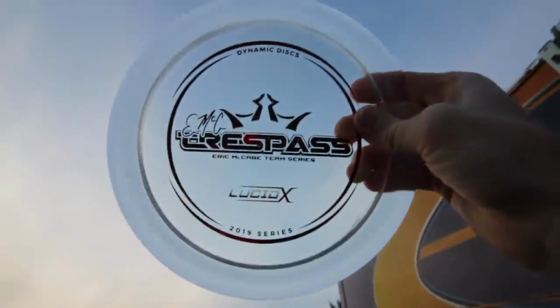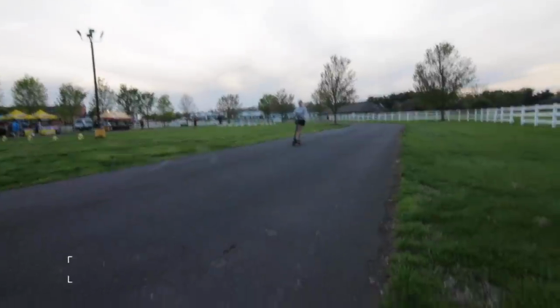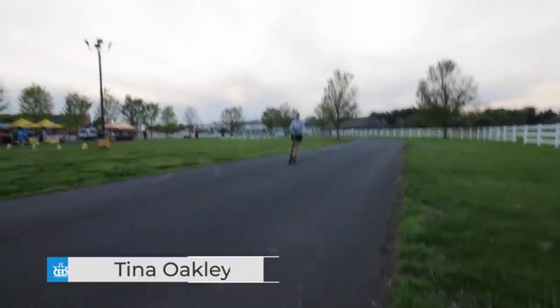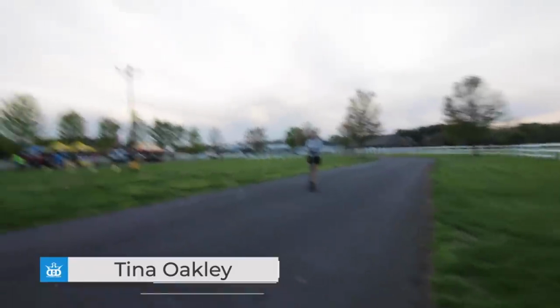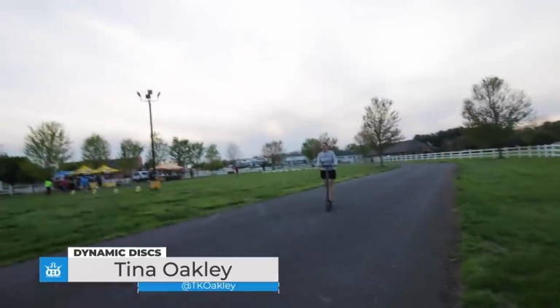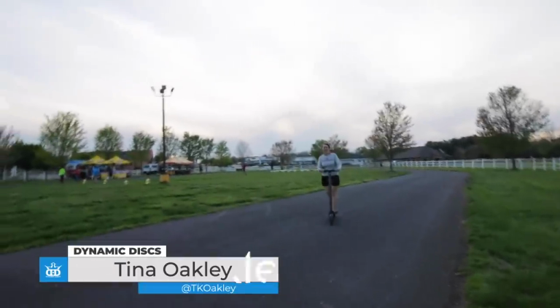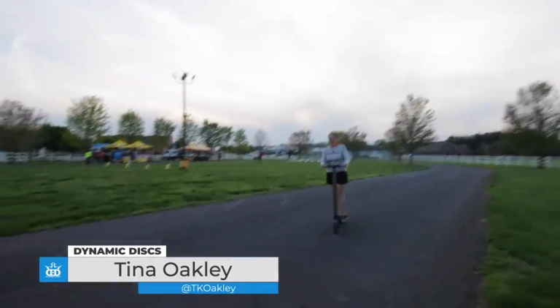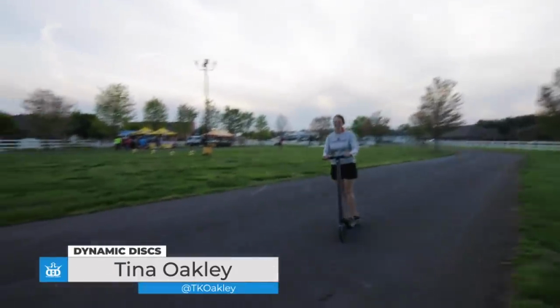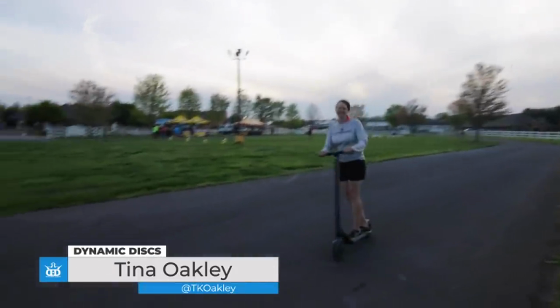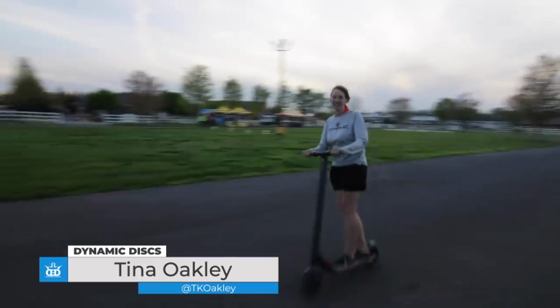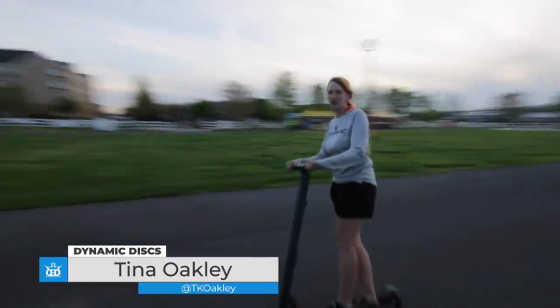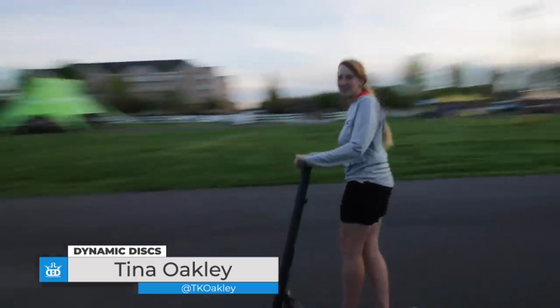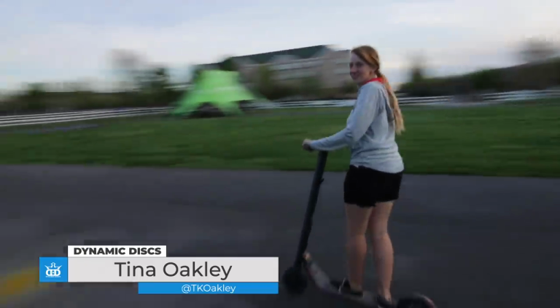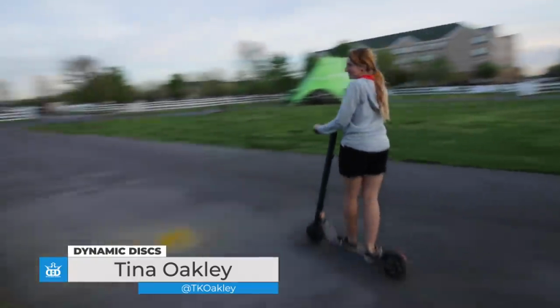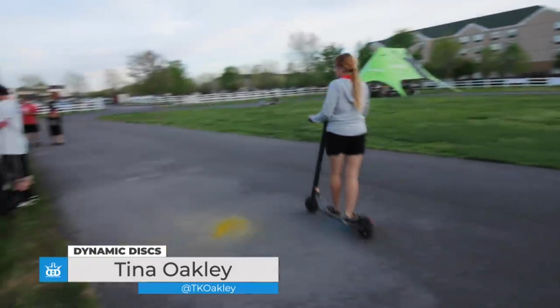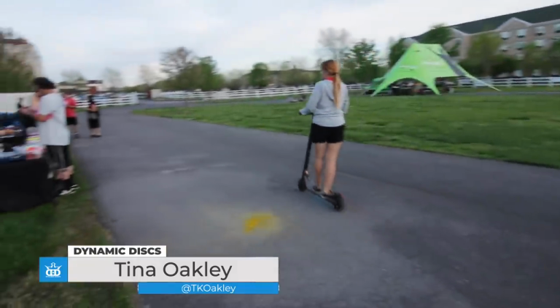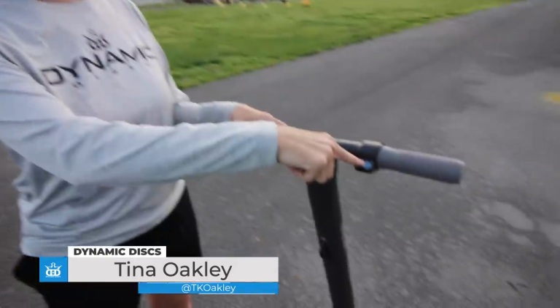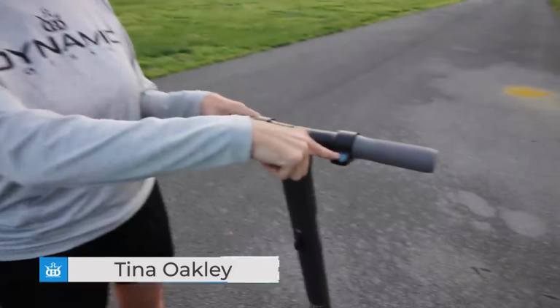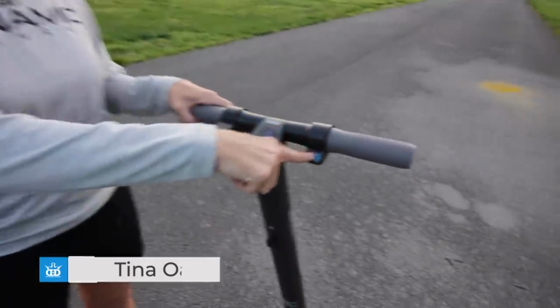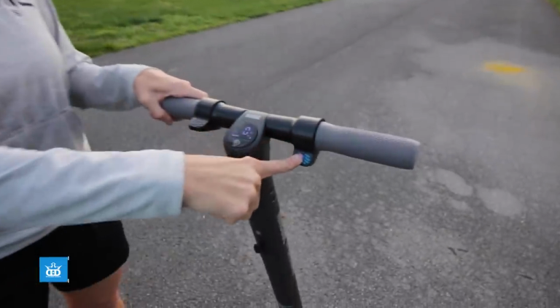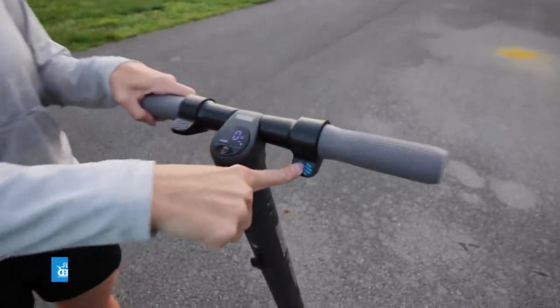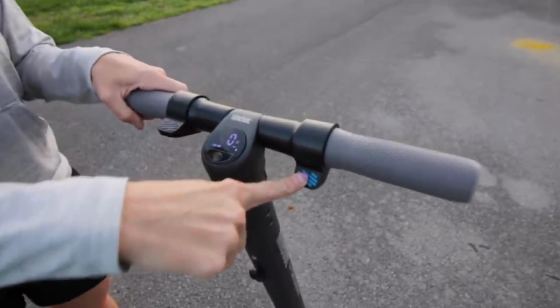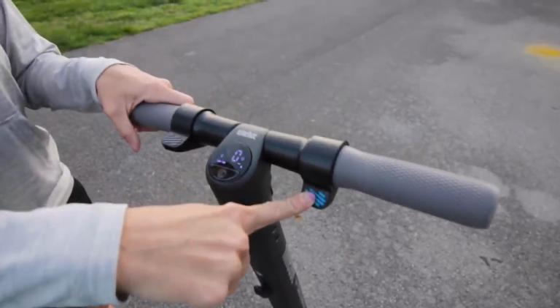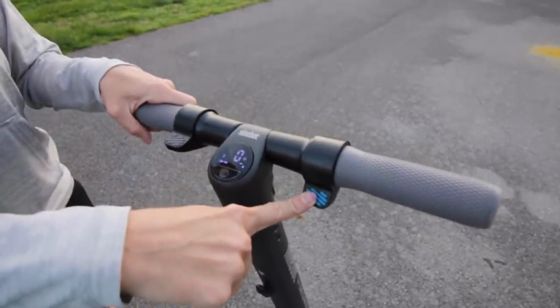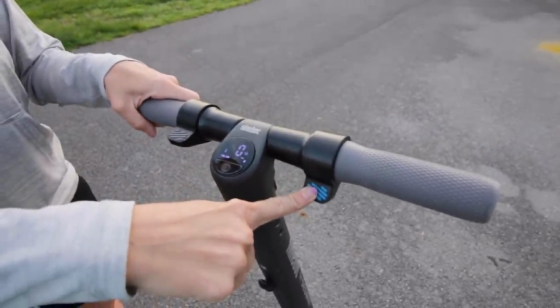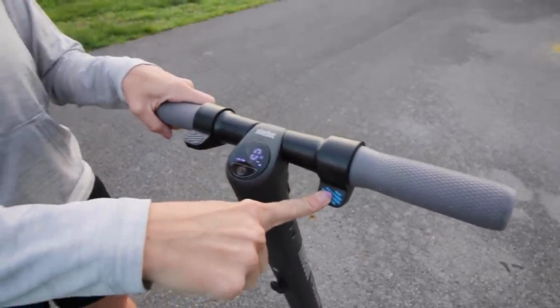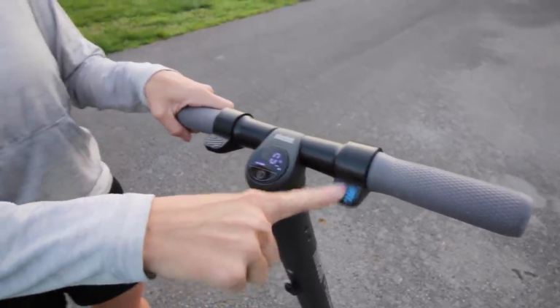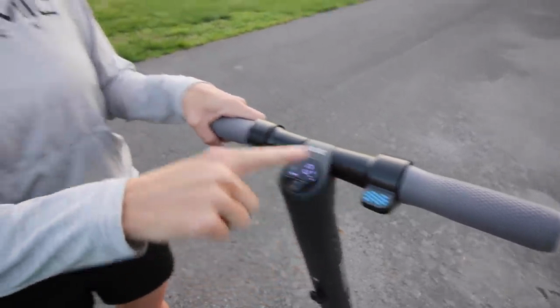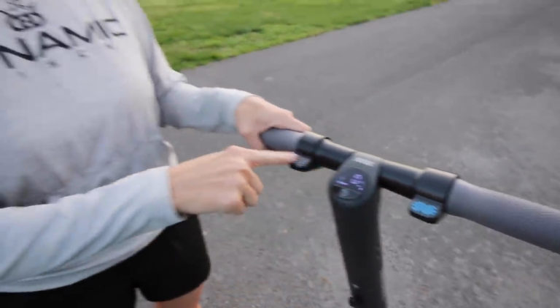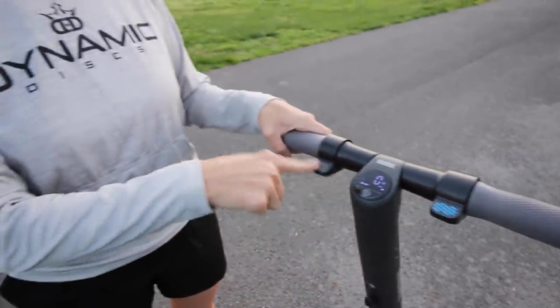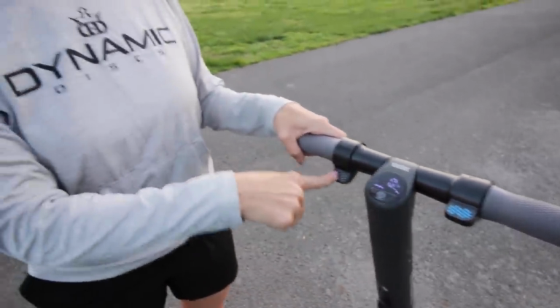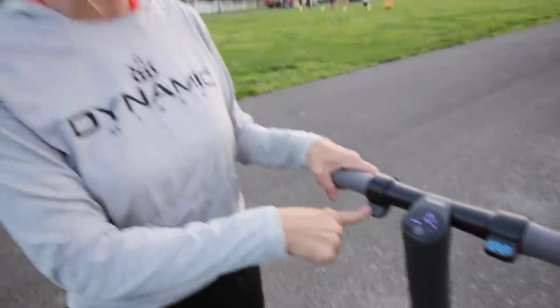I'm going to add motorcycle sound effects. Woo! This one goes vroom, vroom. And this one goes...